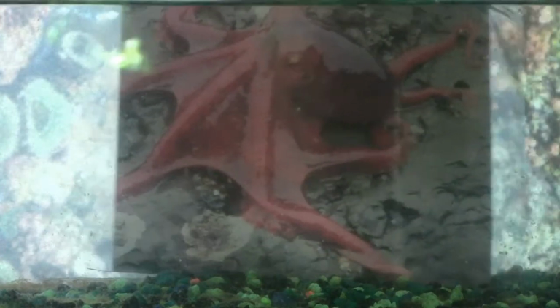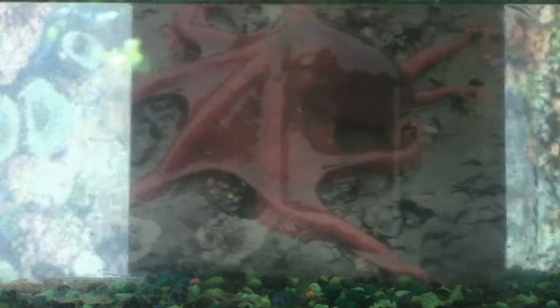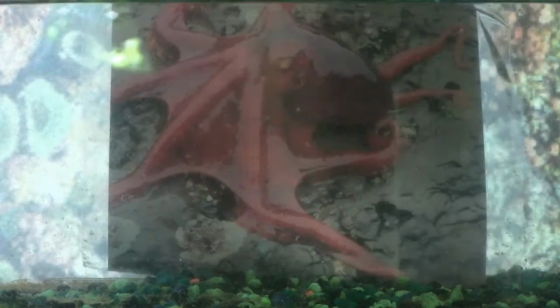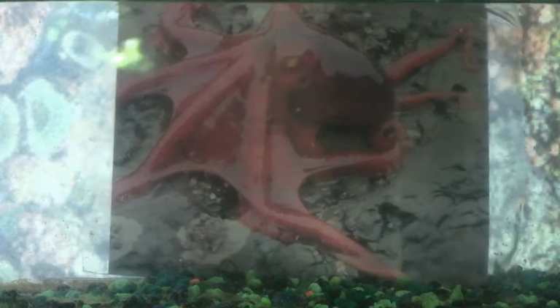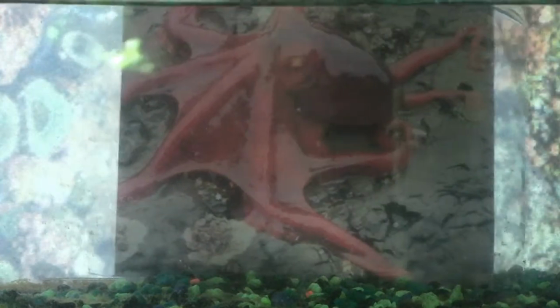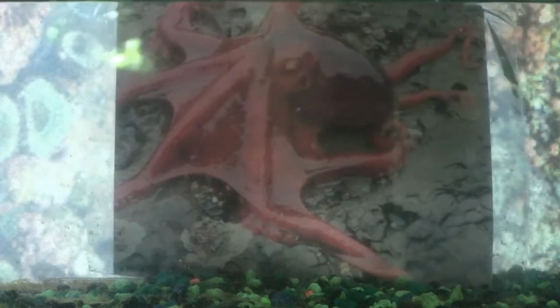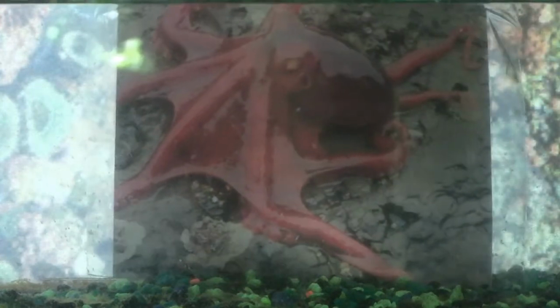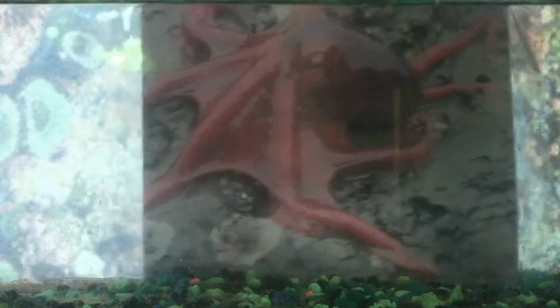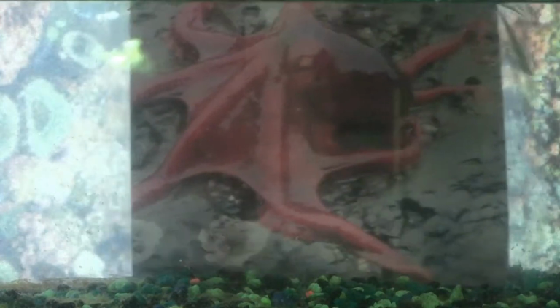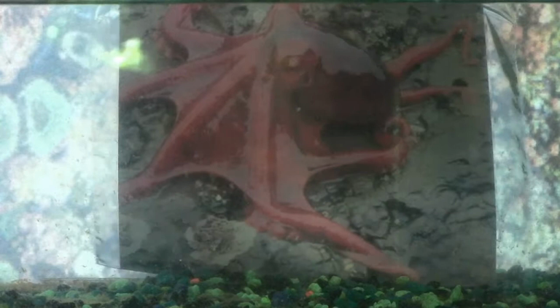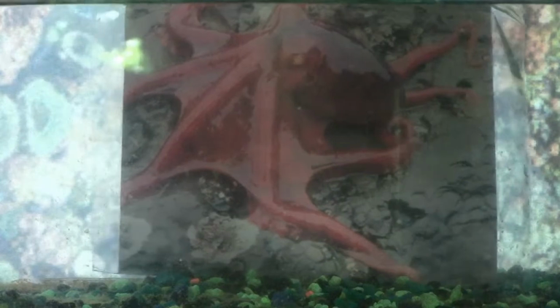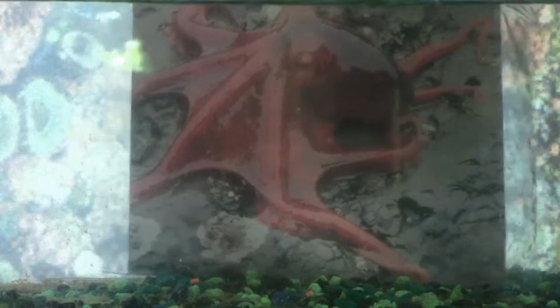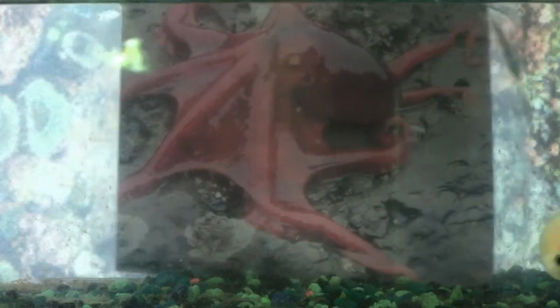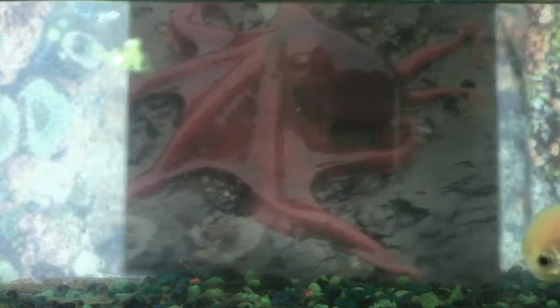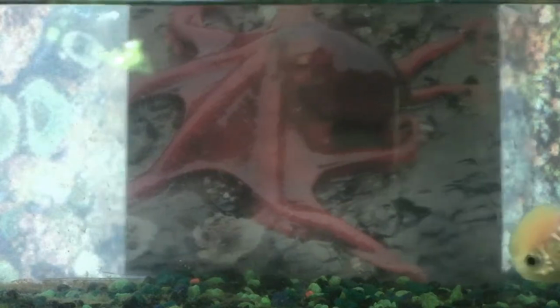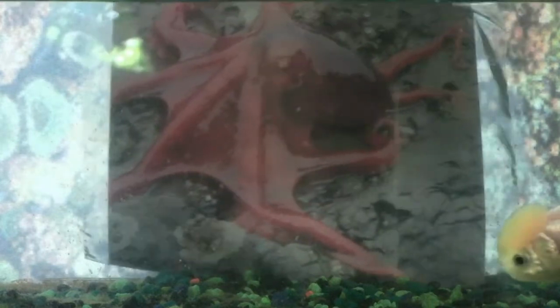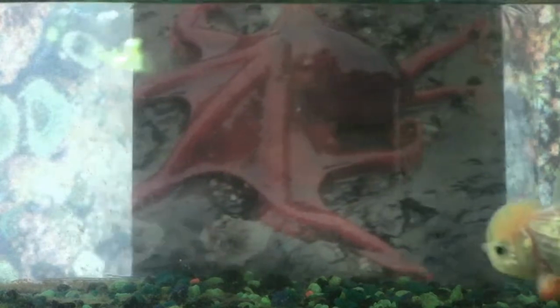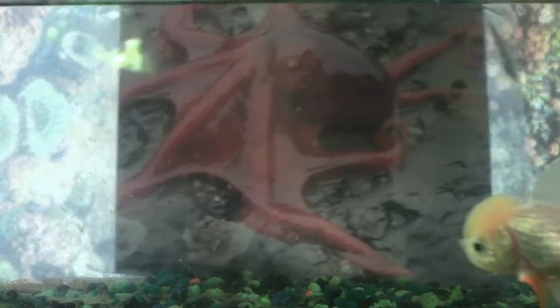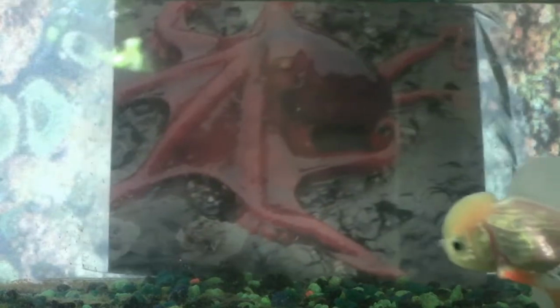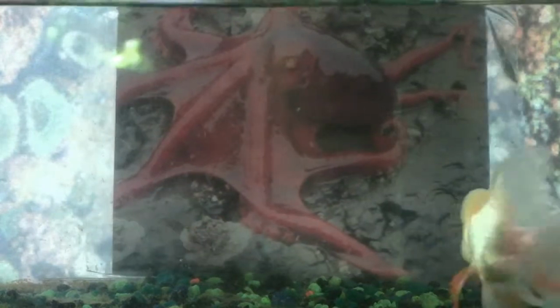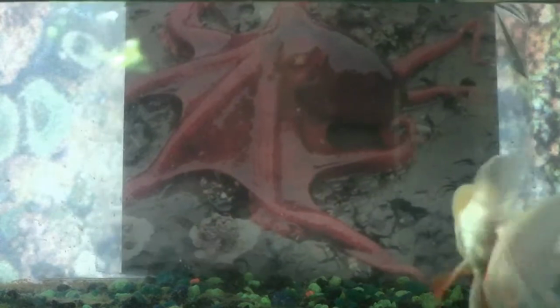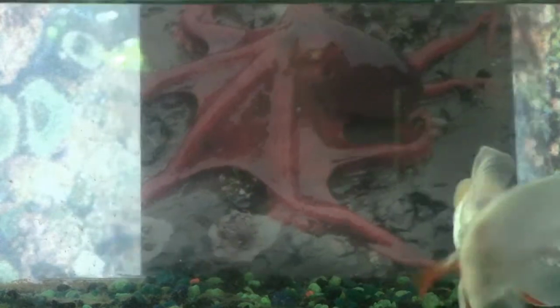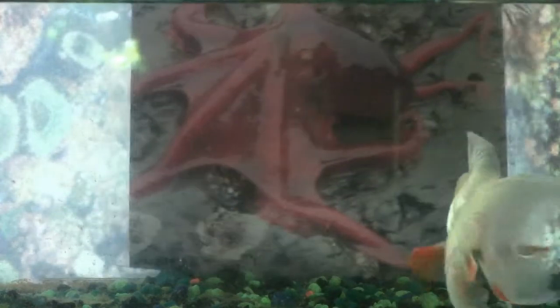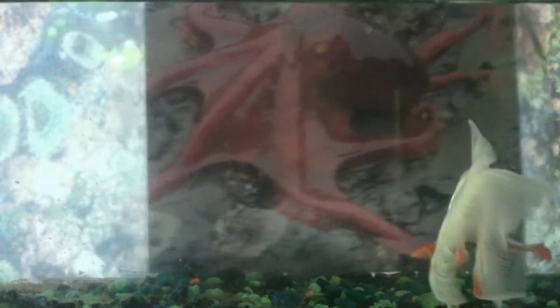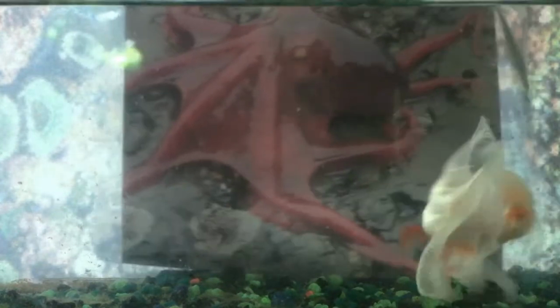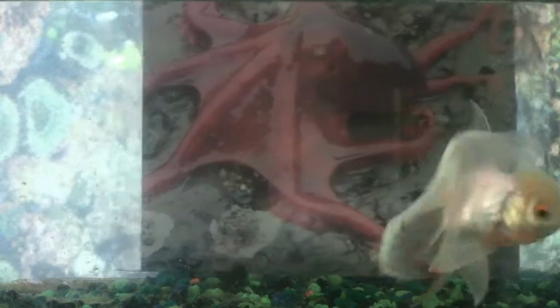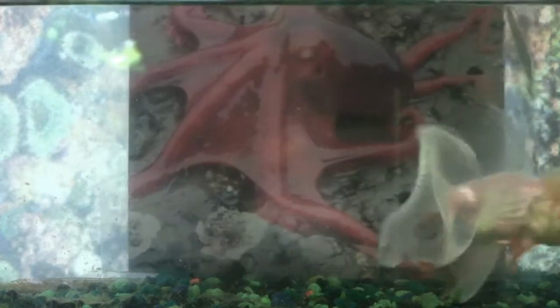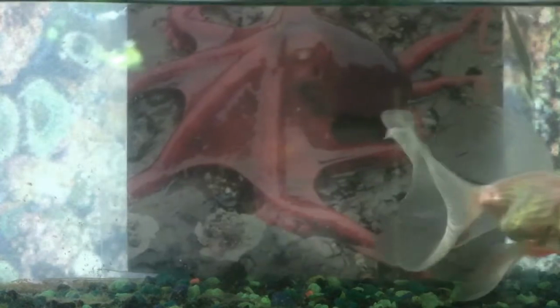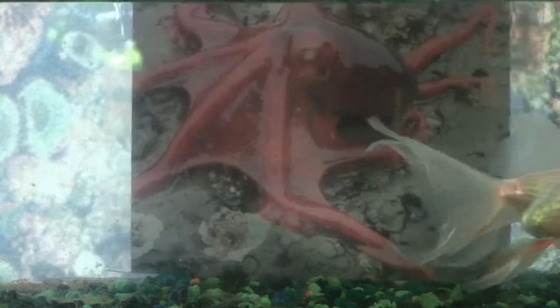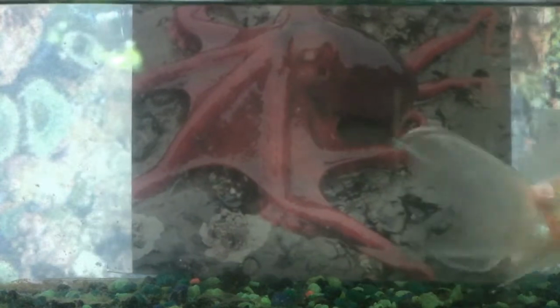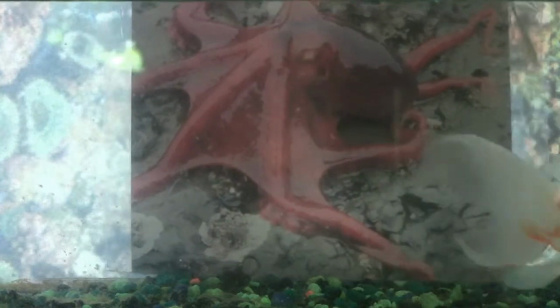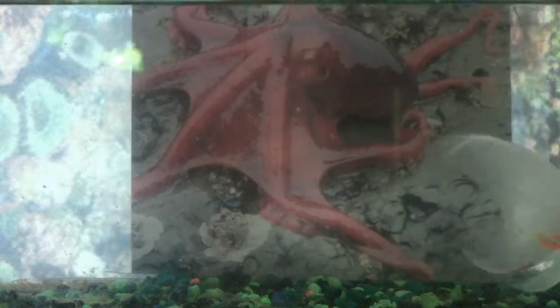I have three hearts. One of my hearts pumps blood through my body and the other two pump blood through my gills.